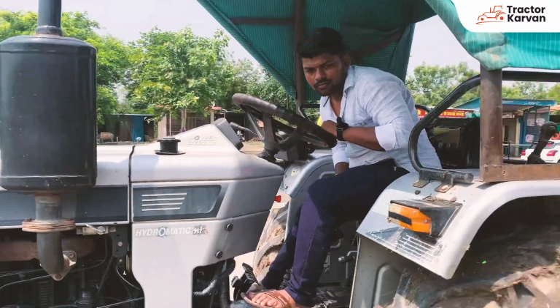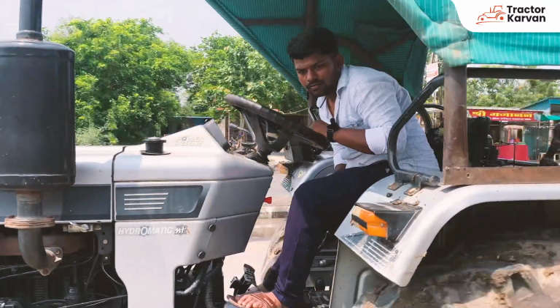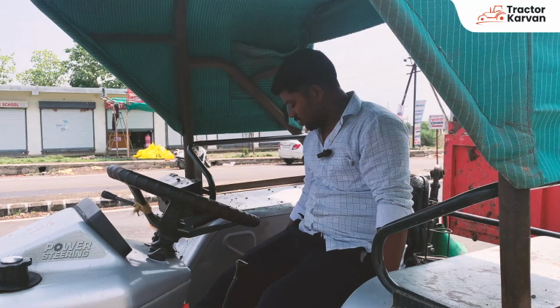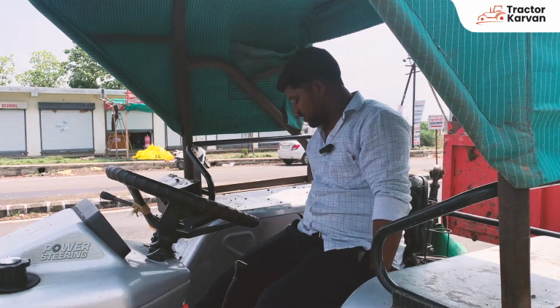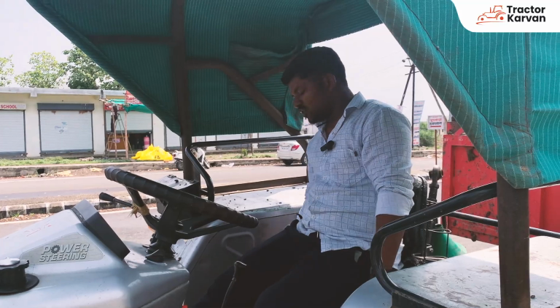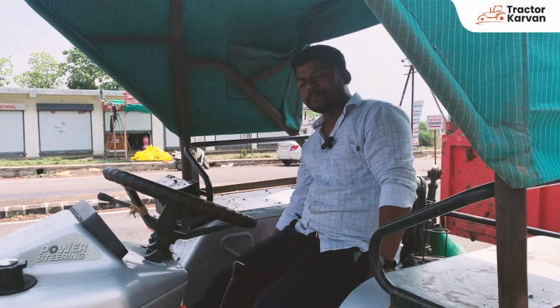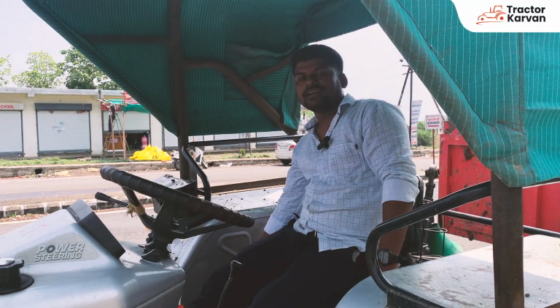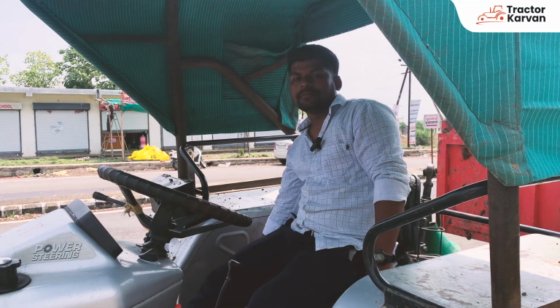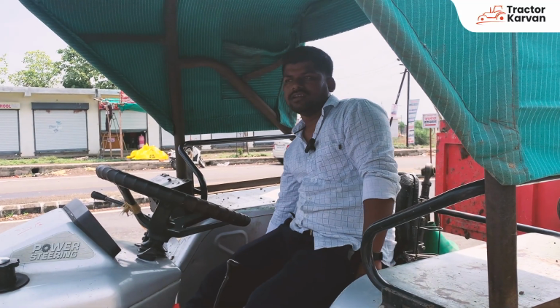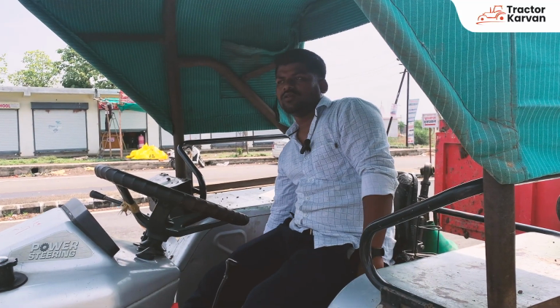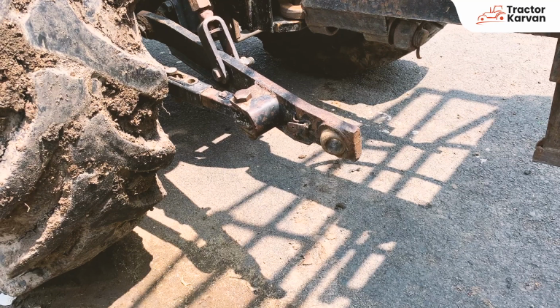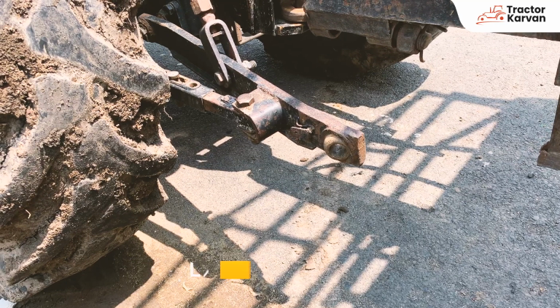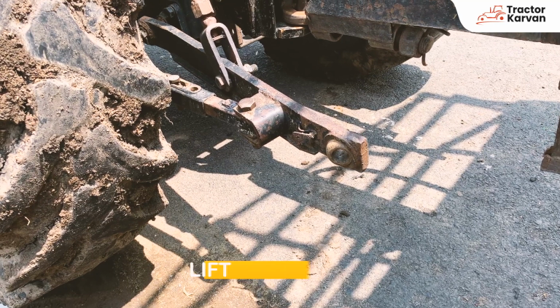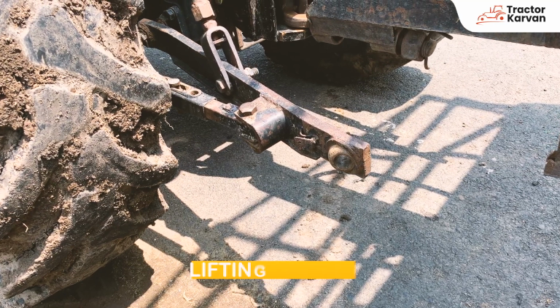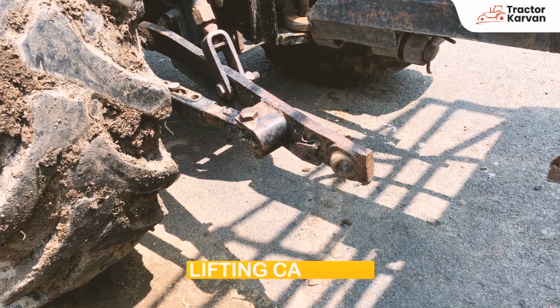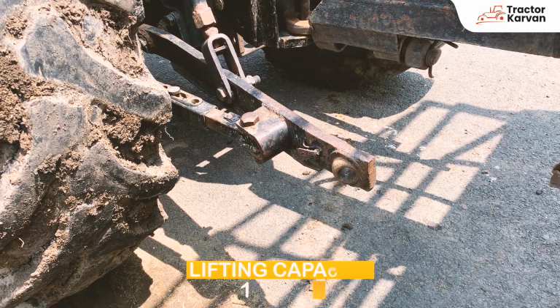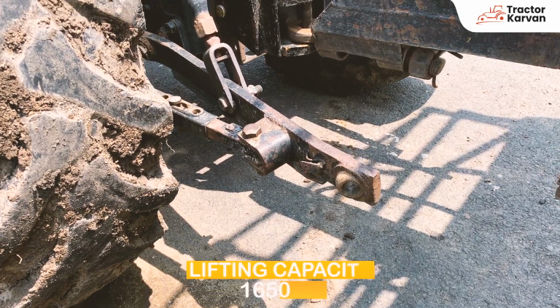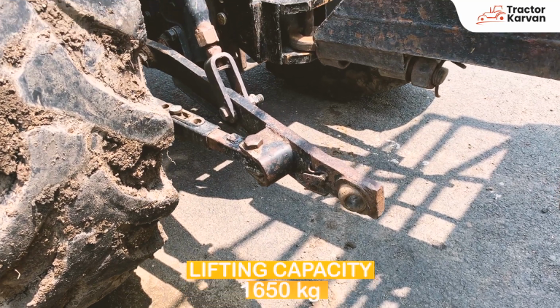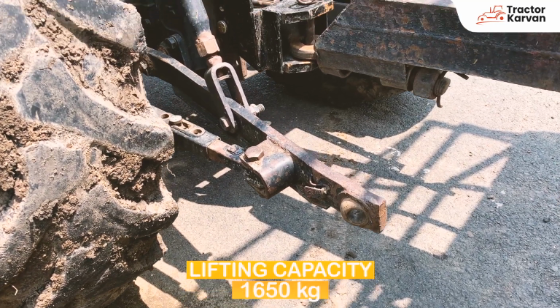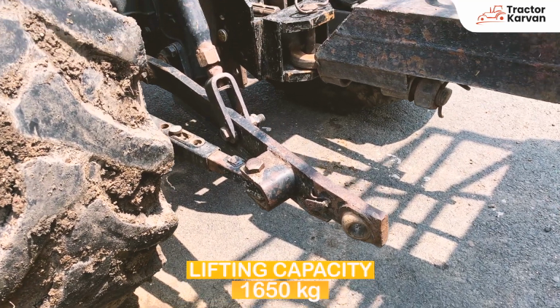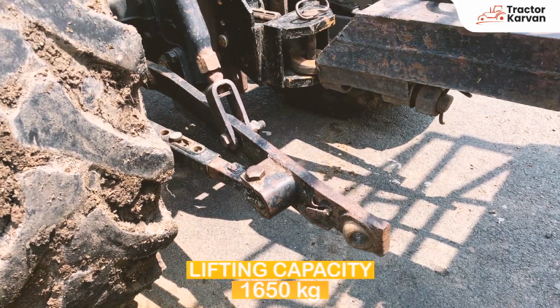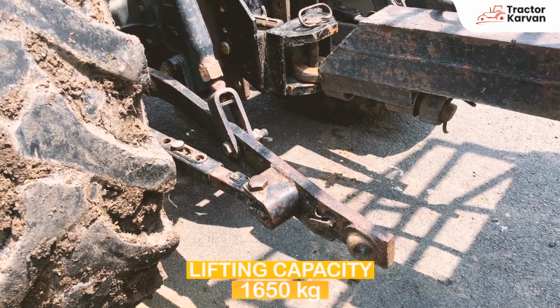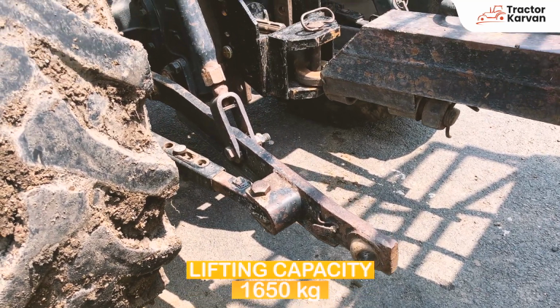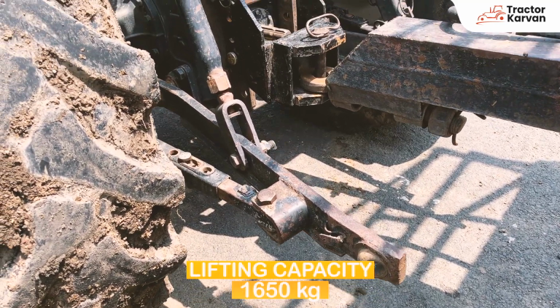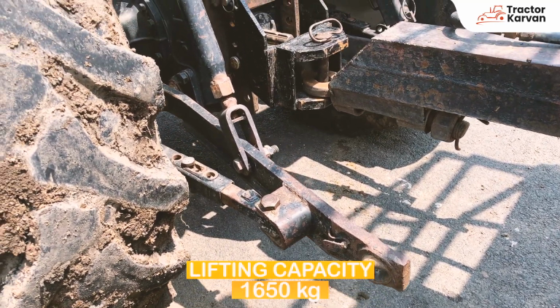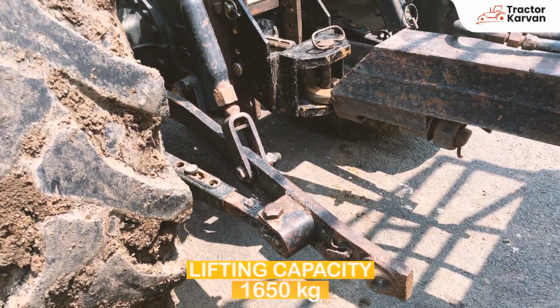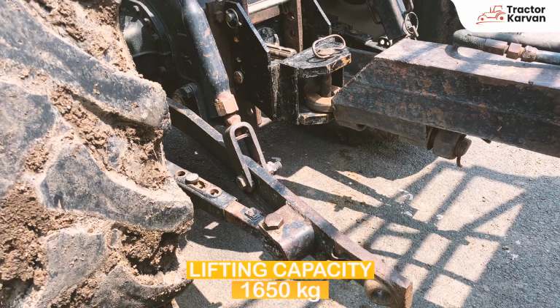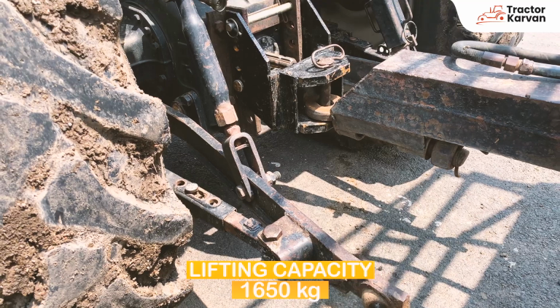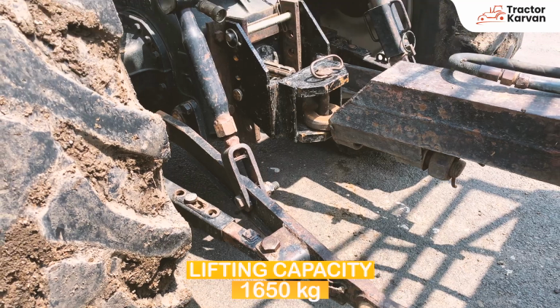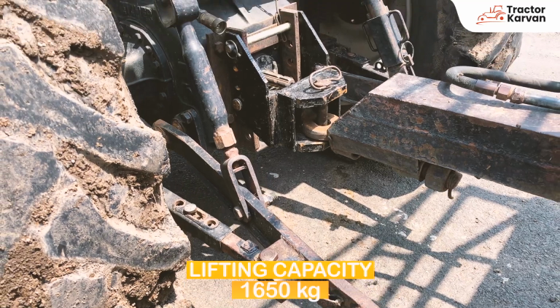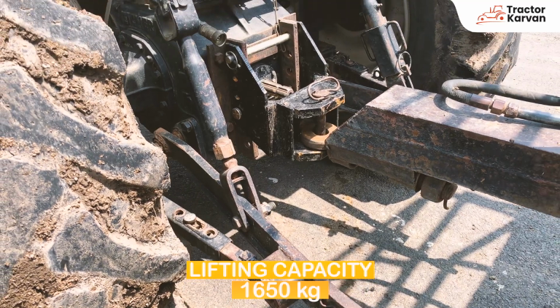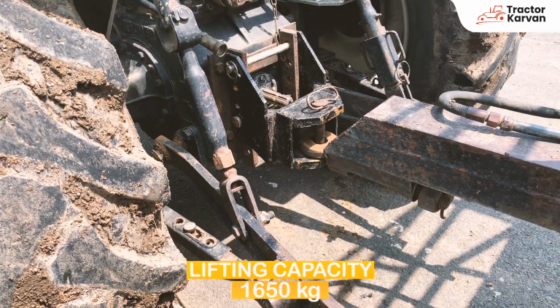The lifting capacity is about 1,600 to 1,700 kilograms. It can be easily handled.